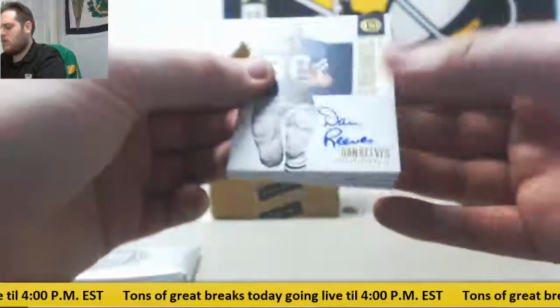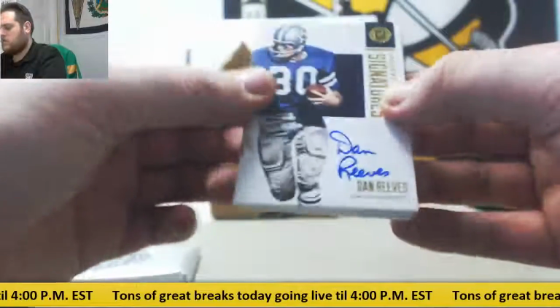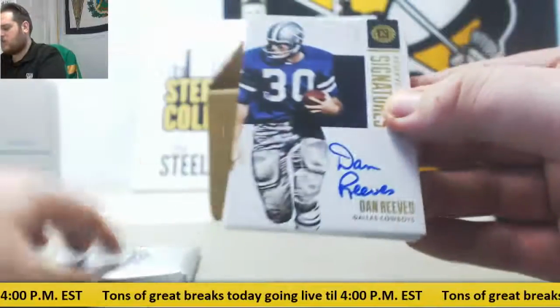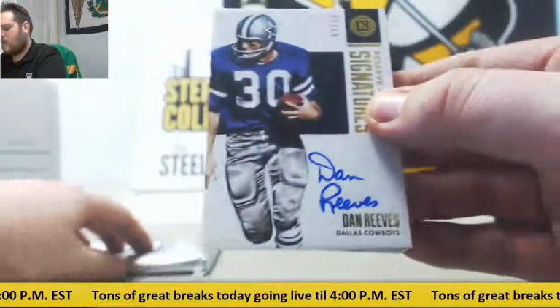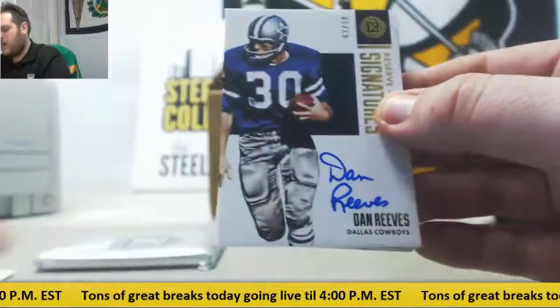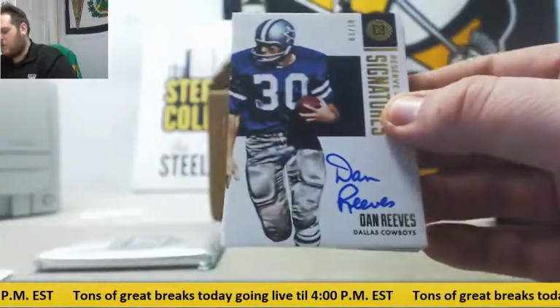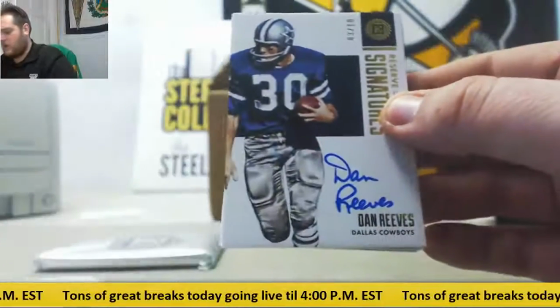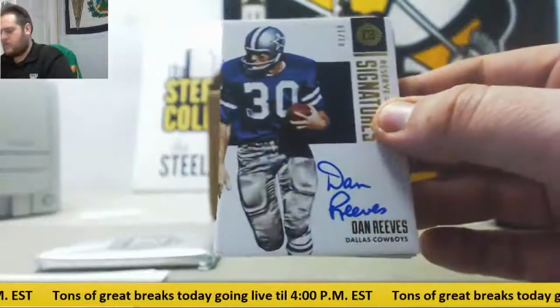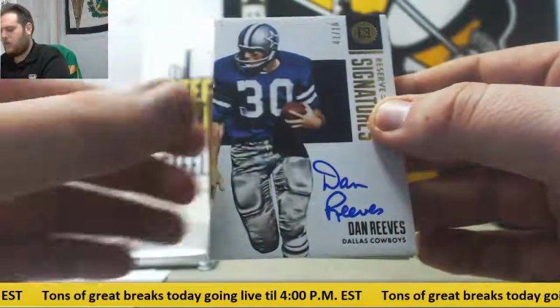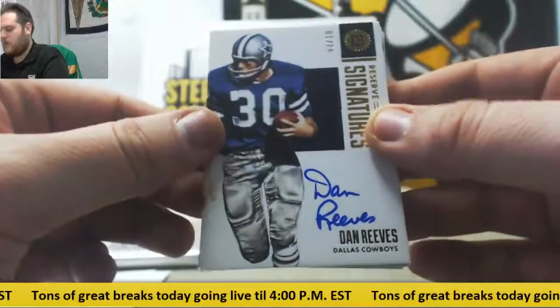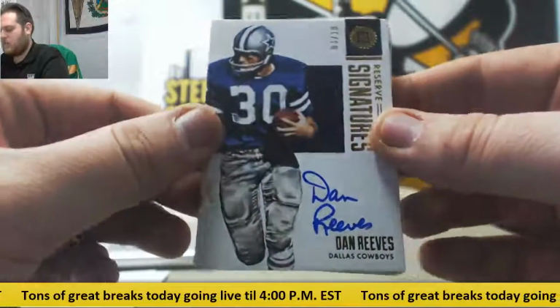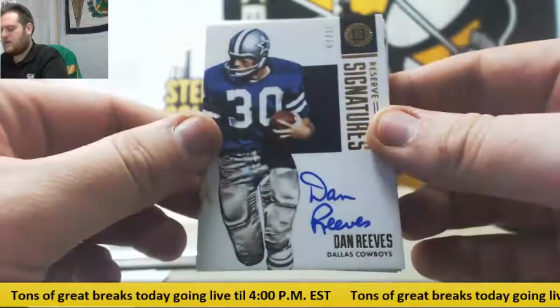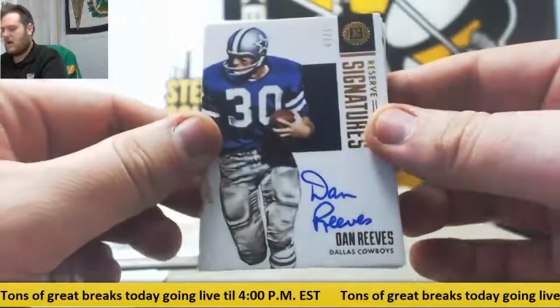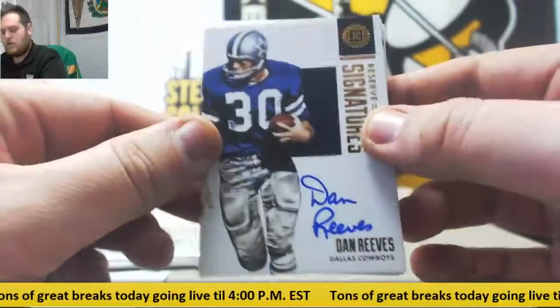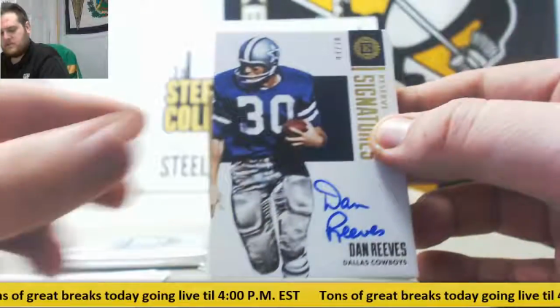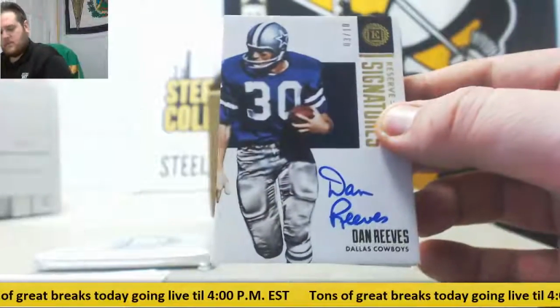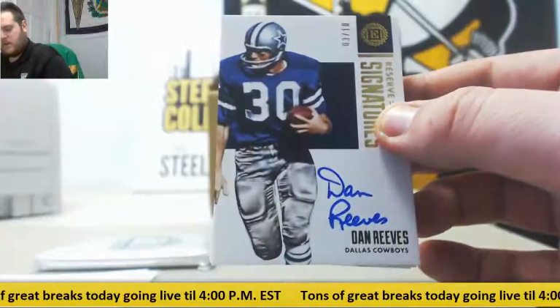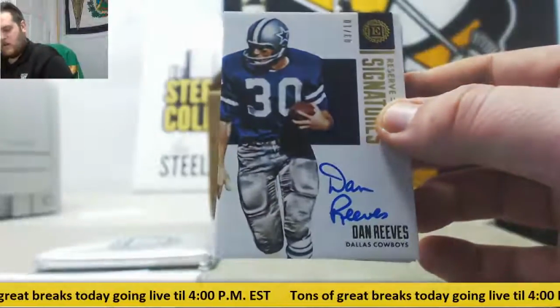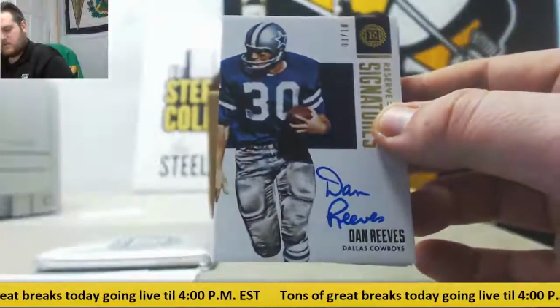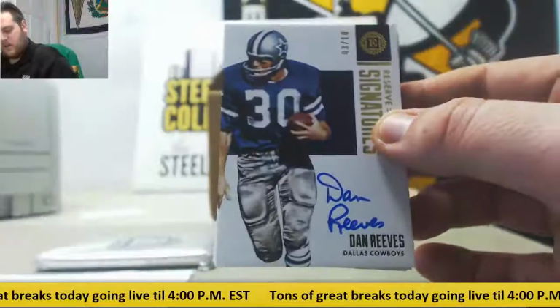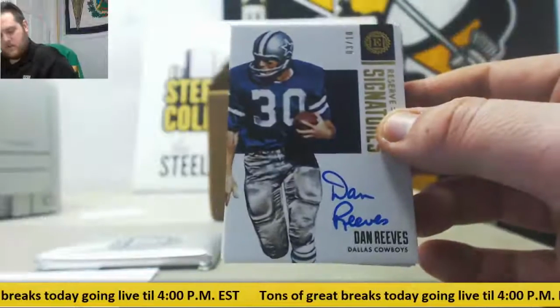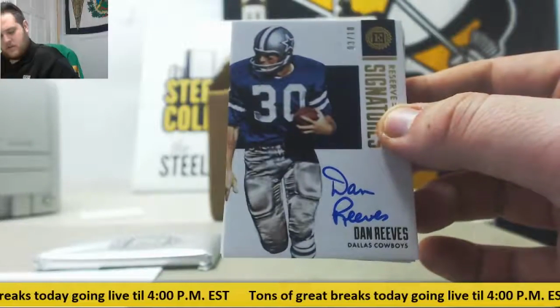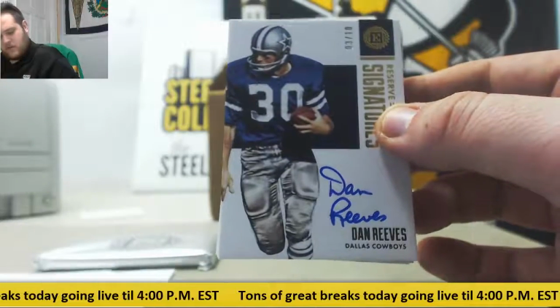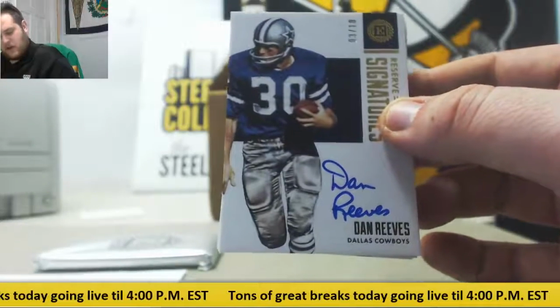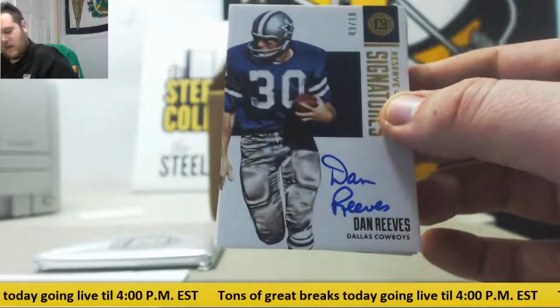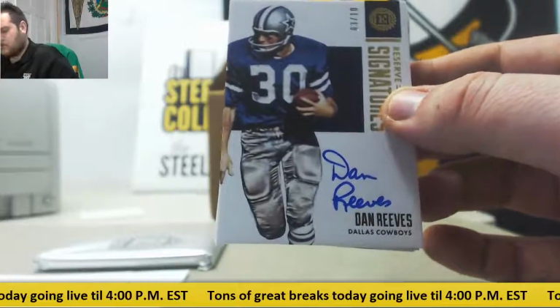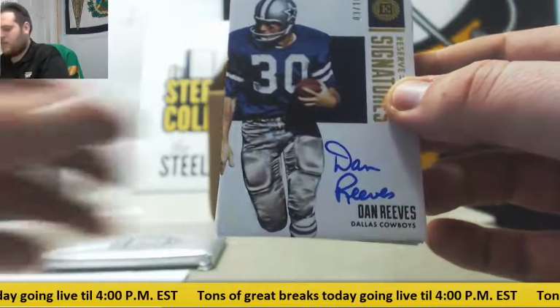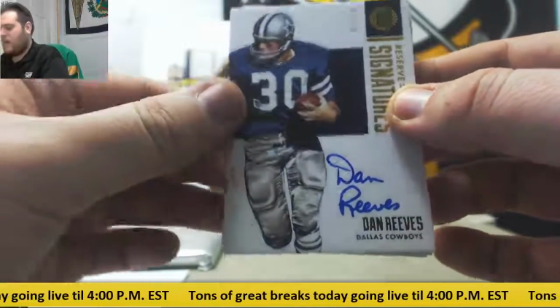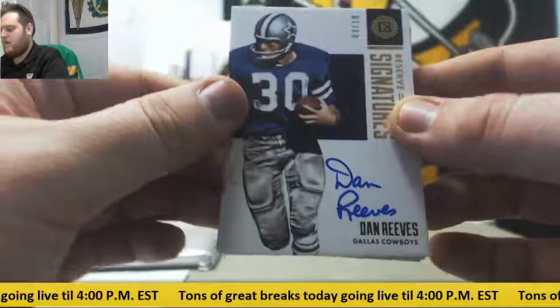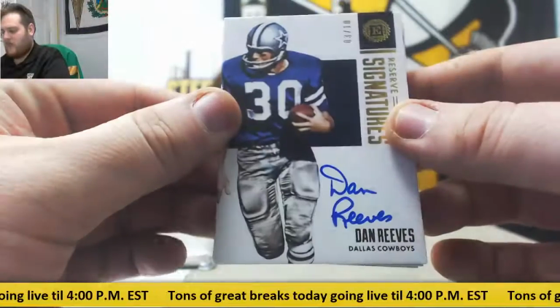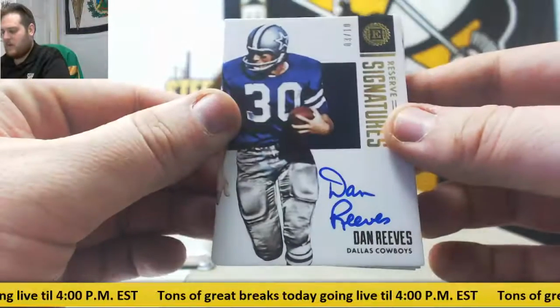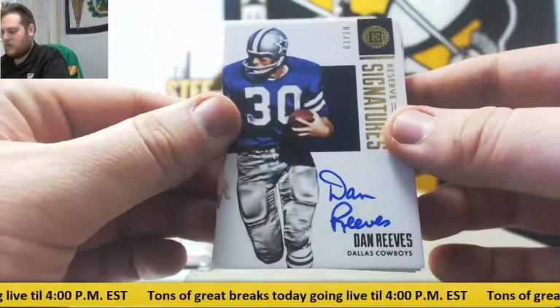Starting us off — Dan Reeves, 3-10 for the Dallas Cowboys. A lot of their numbers in here. For the Dallas Cowboys, that goes to Phillip M. — Dan Reeves.